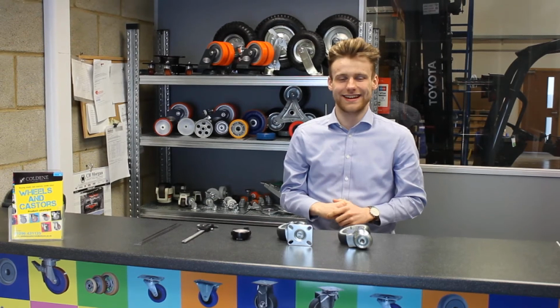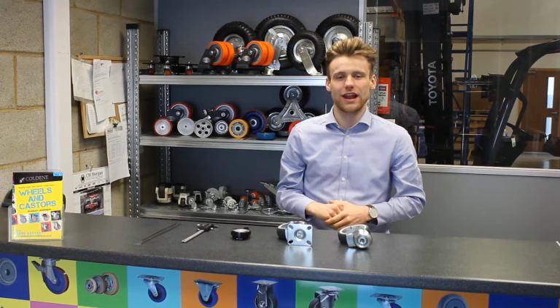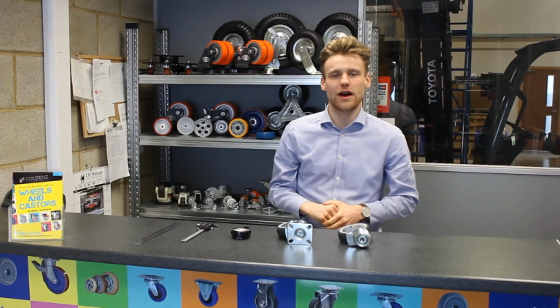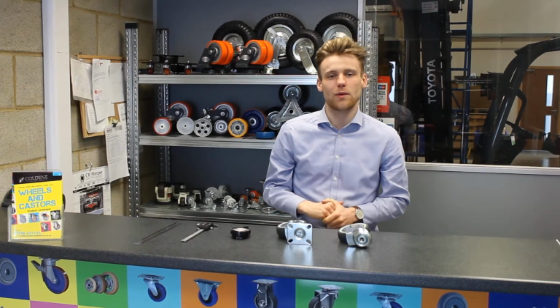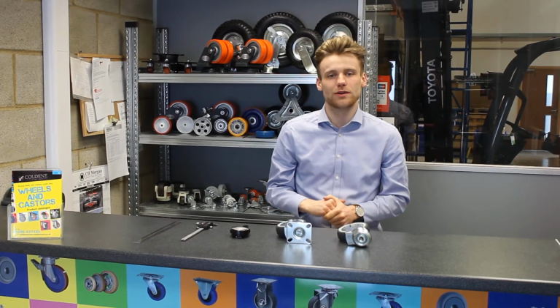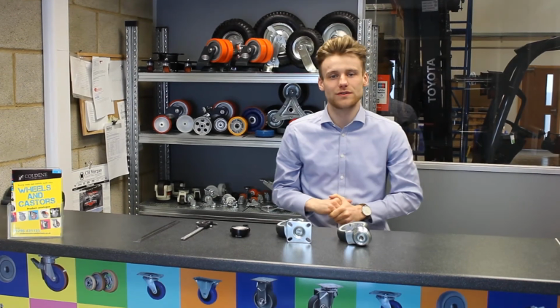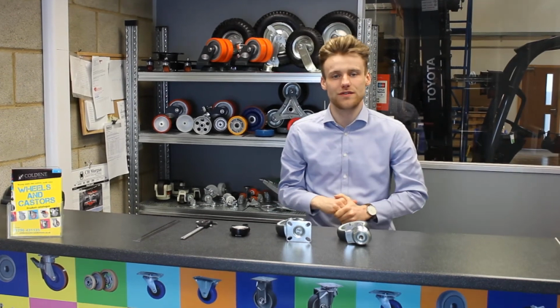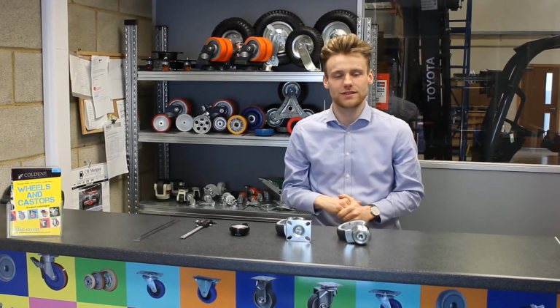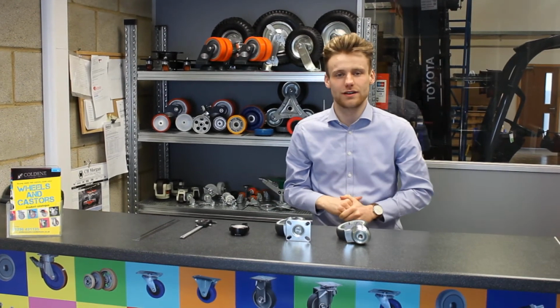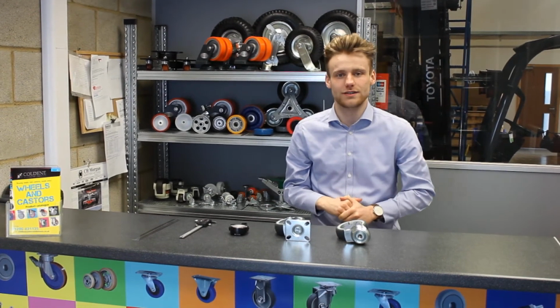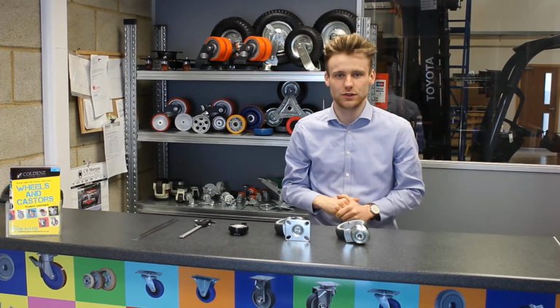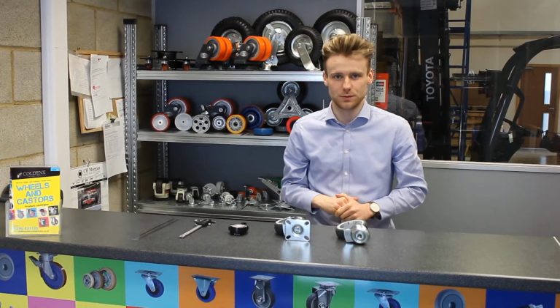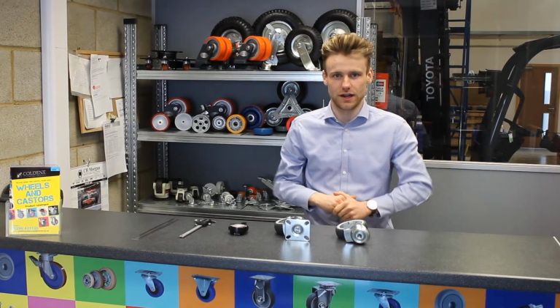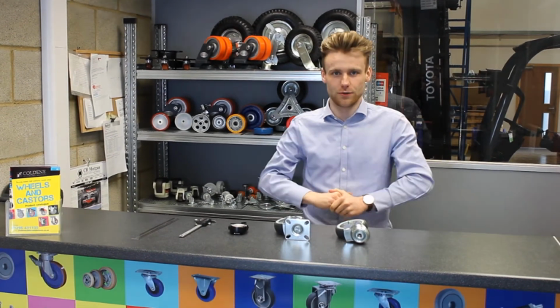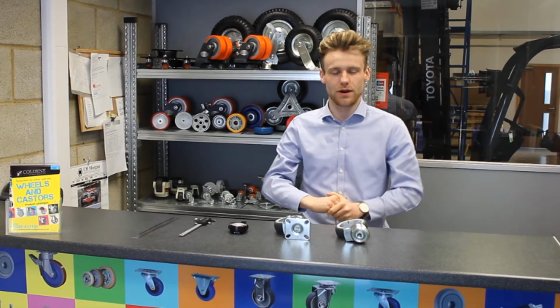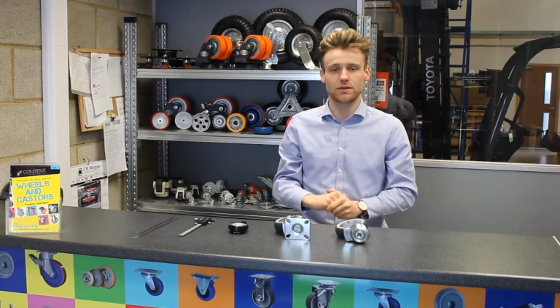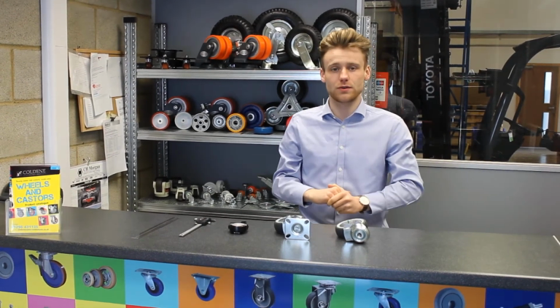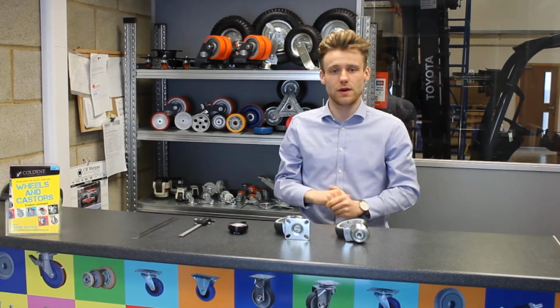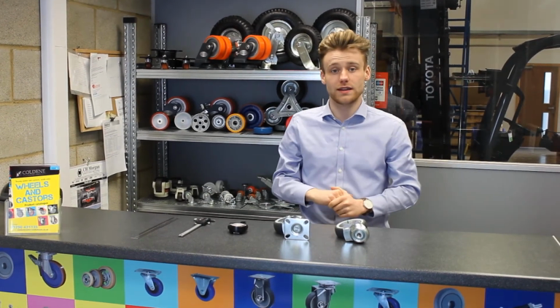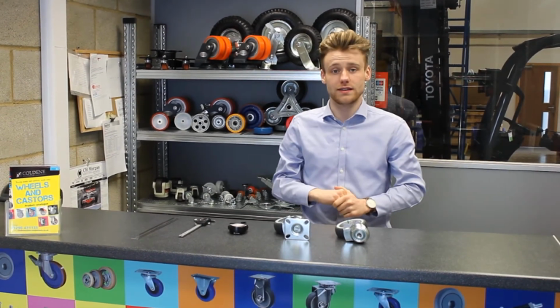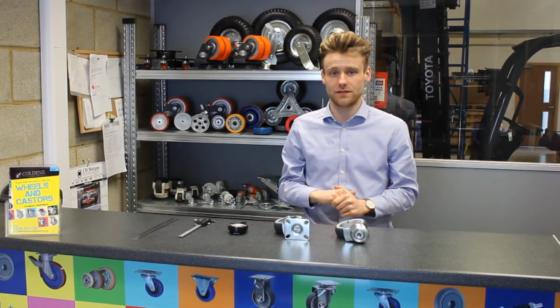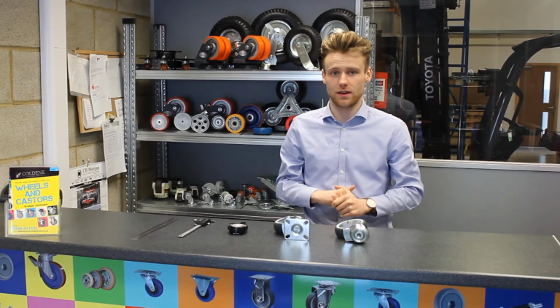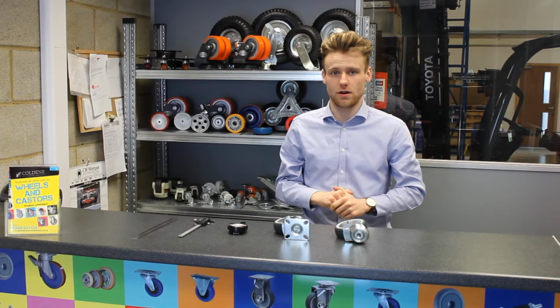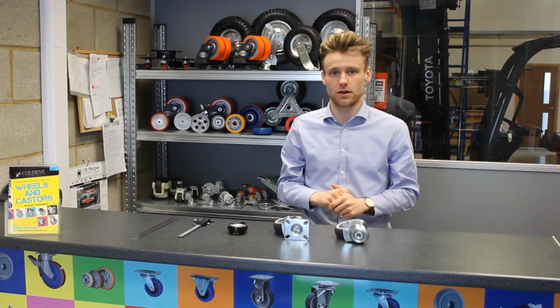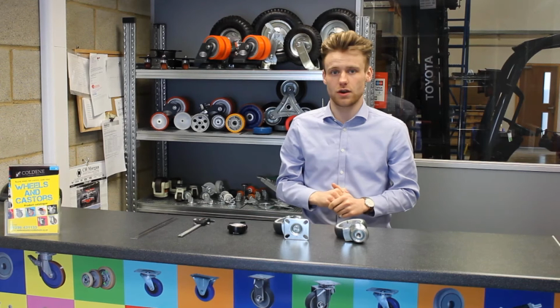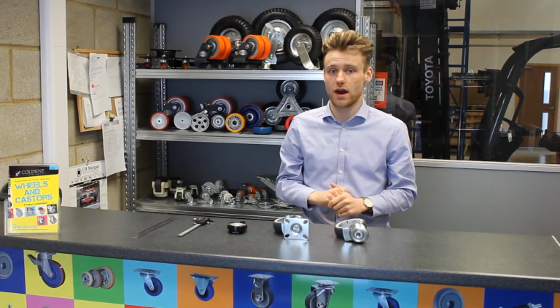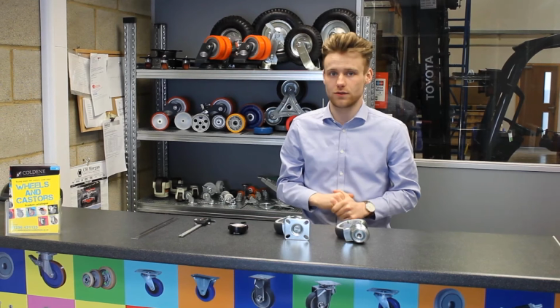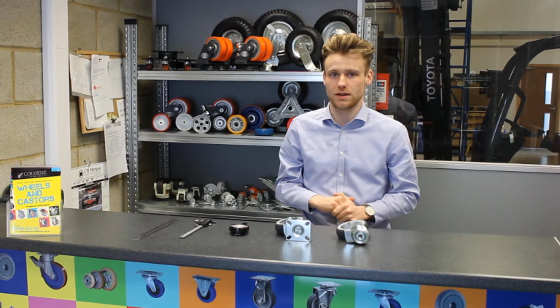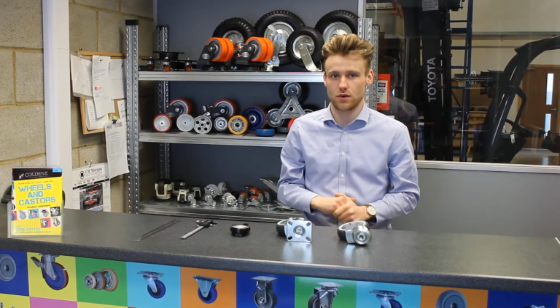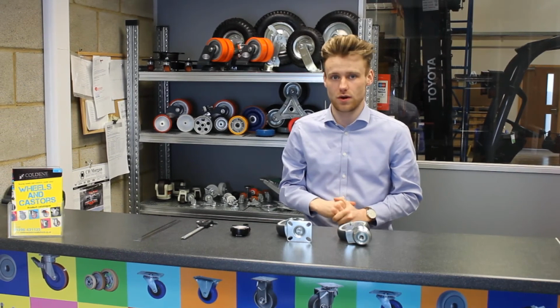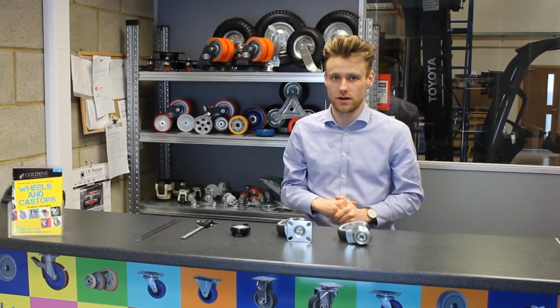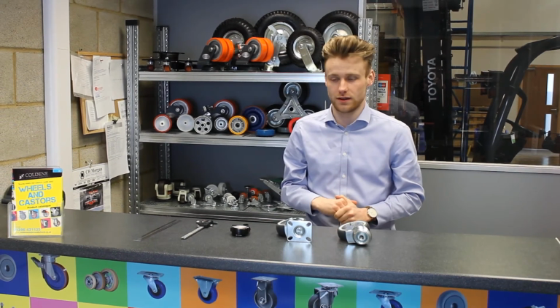Hello and welcome to First Casters' YouTube channel. My name is Saul and in today's video I'm going to show you how to measure your caster.